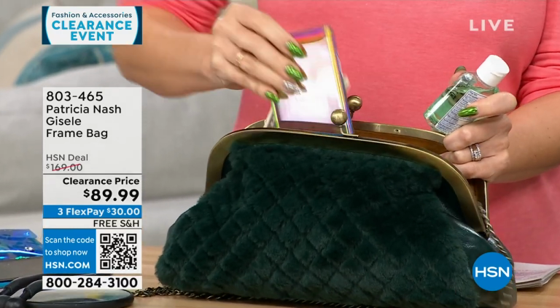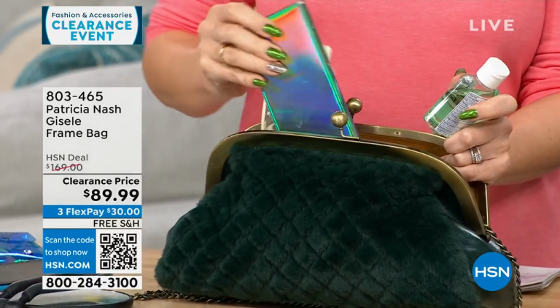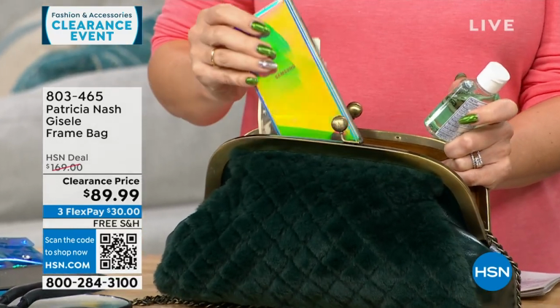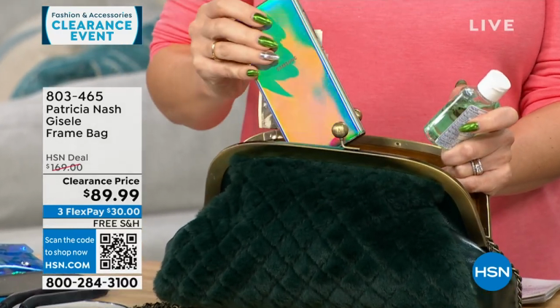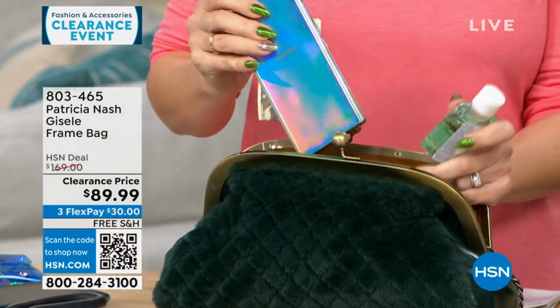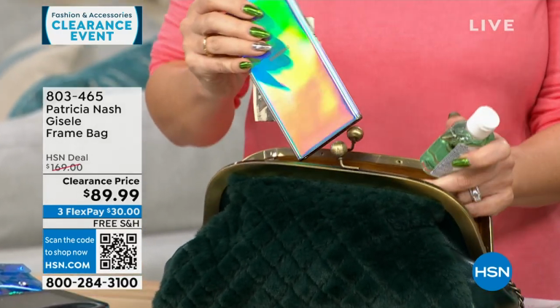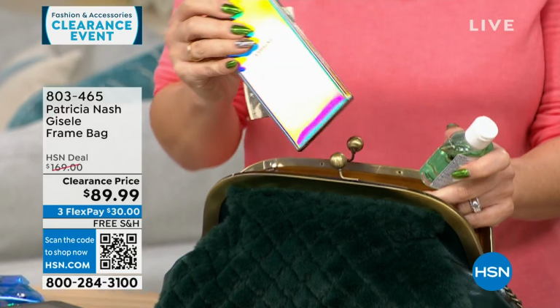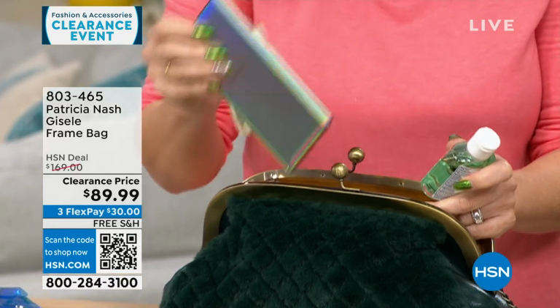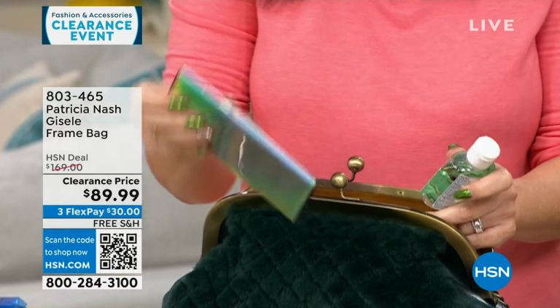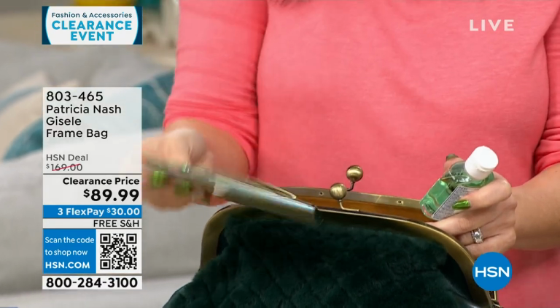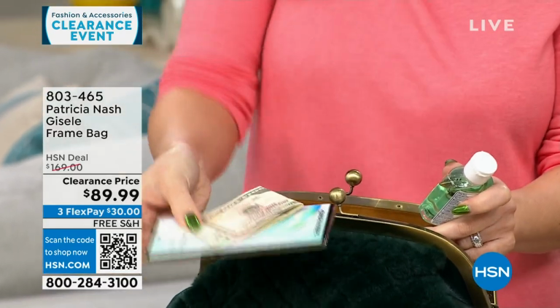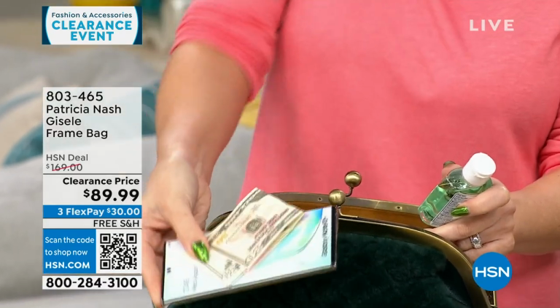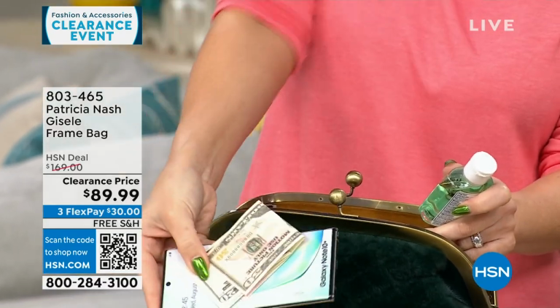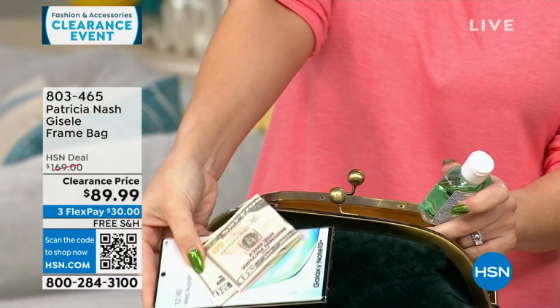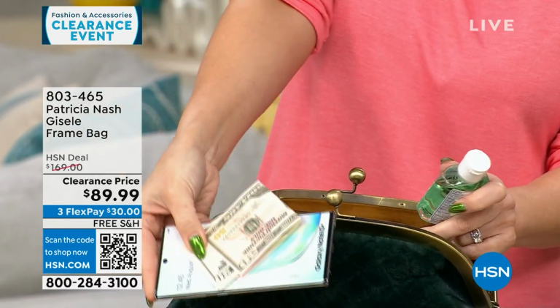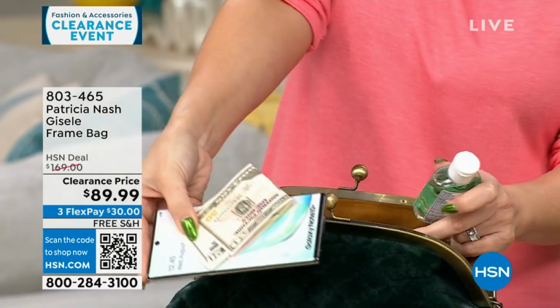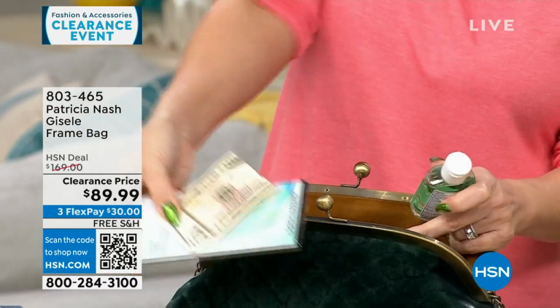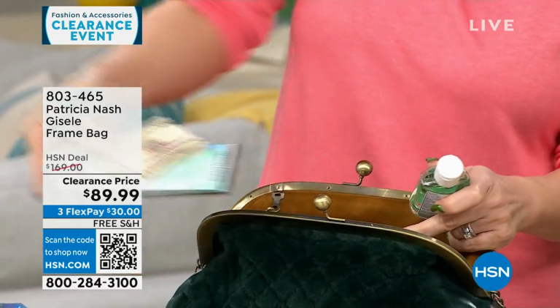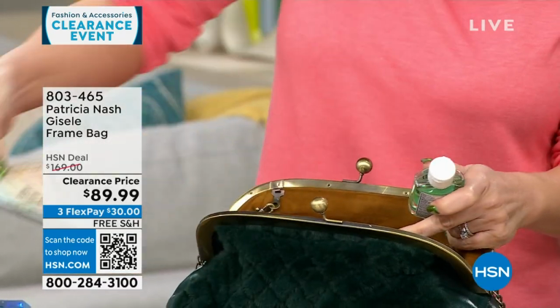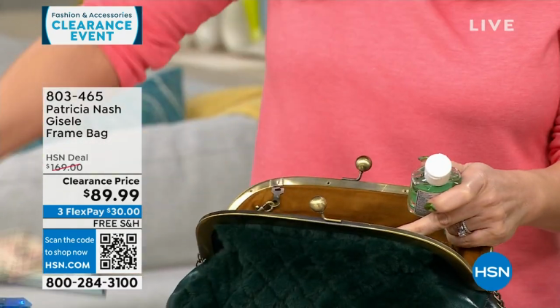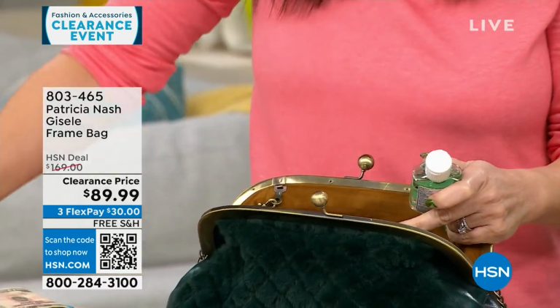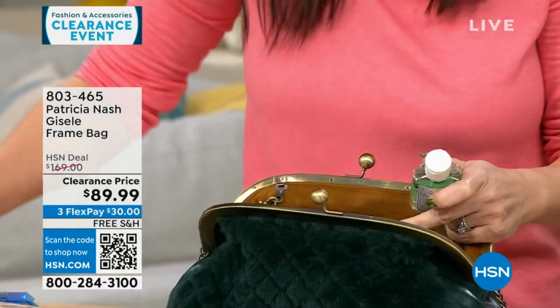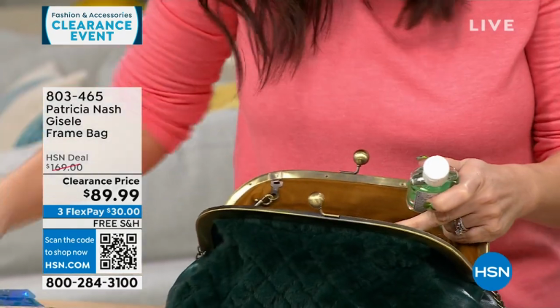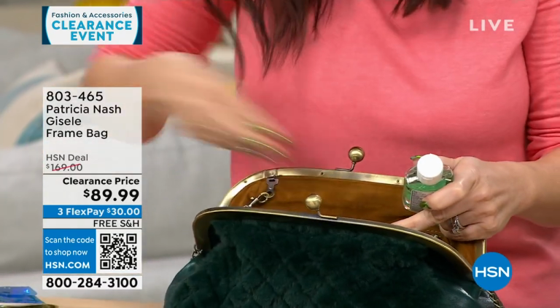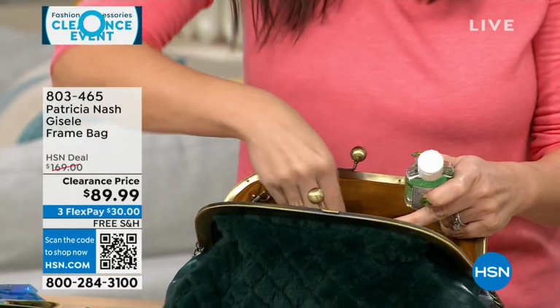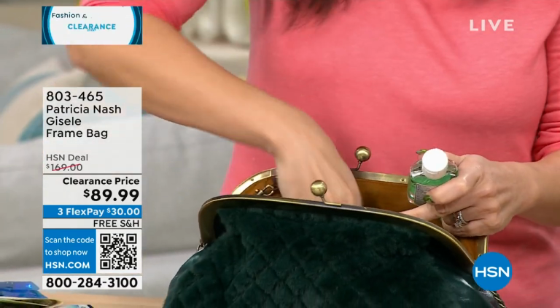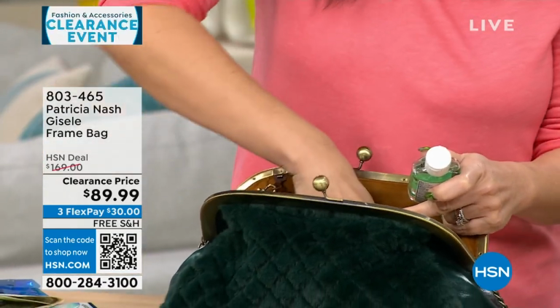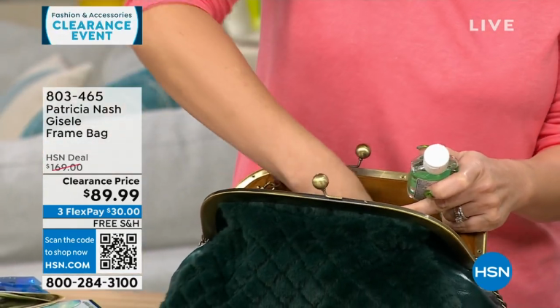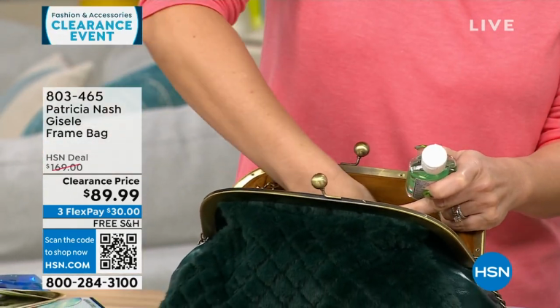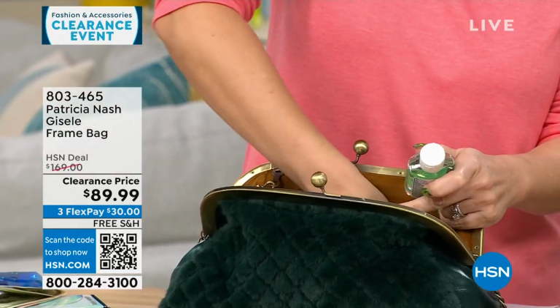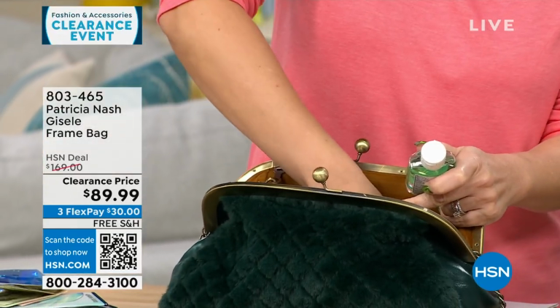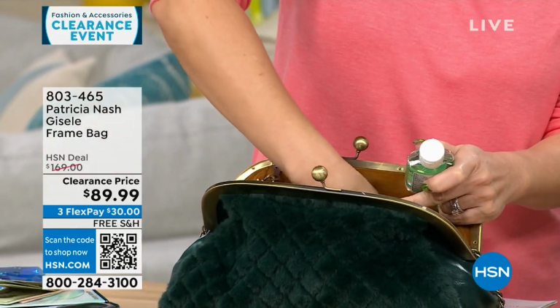There's a whole phone in there, and there's some cash — that fit into just the zippered pocket.